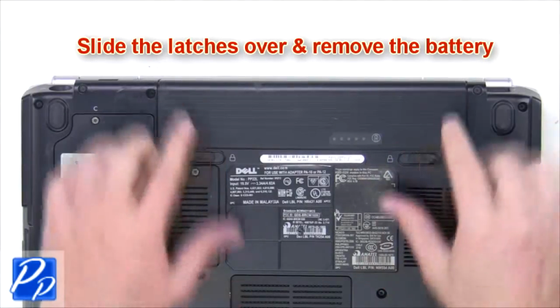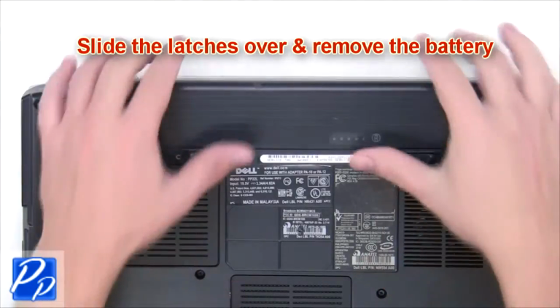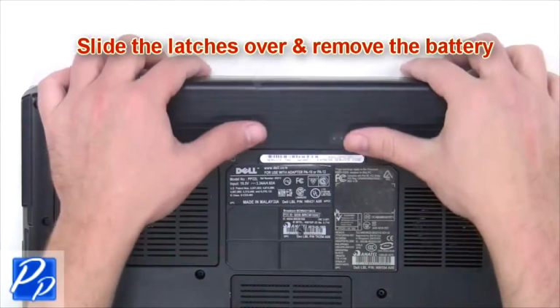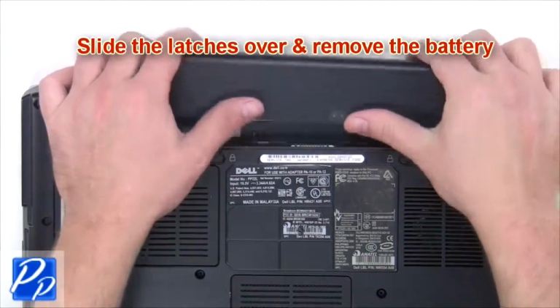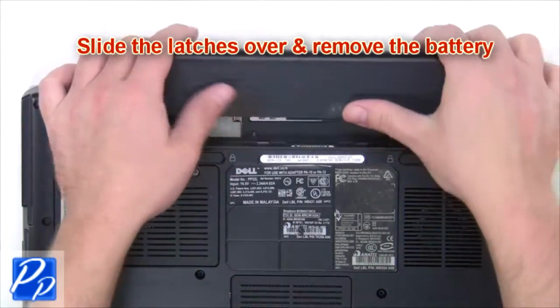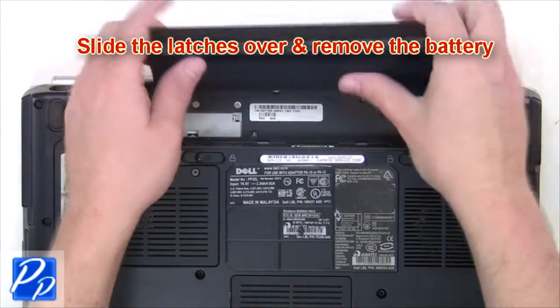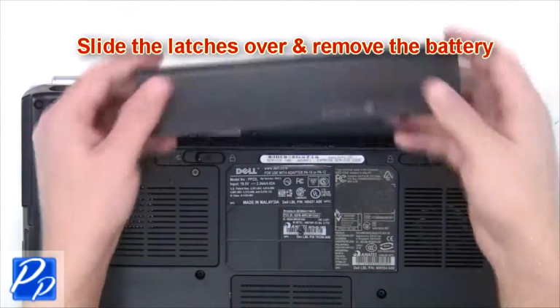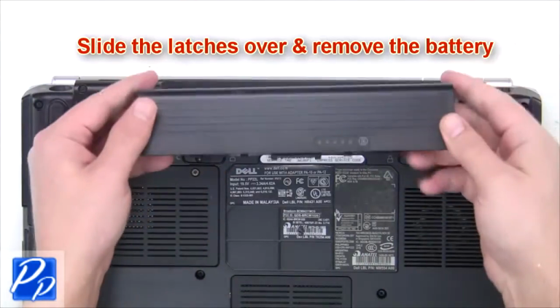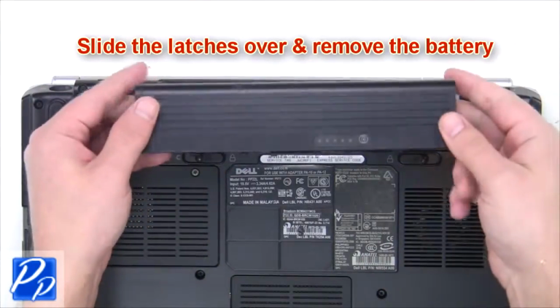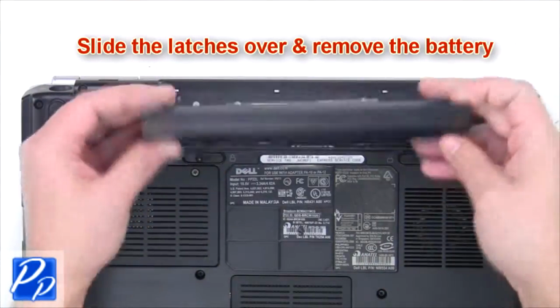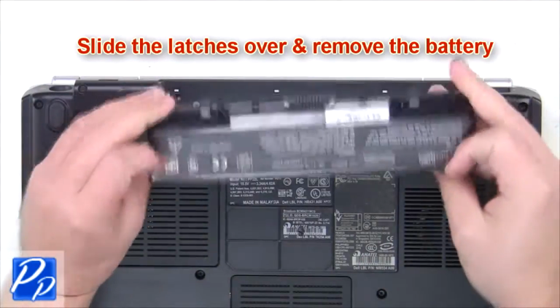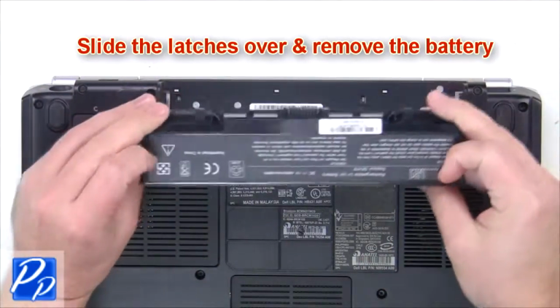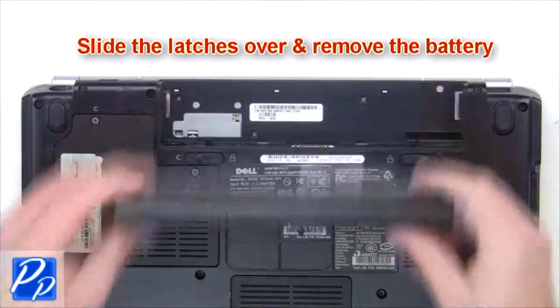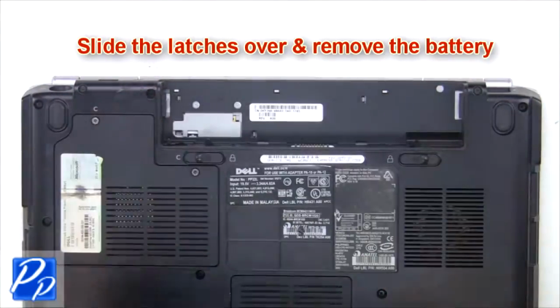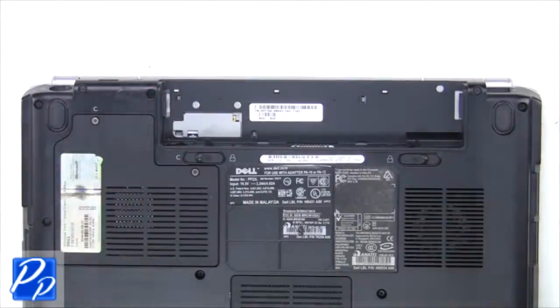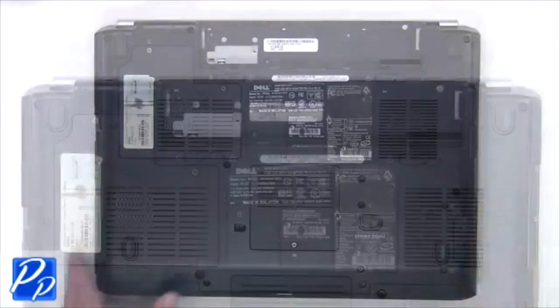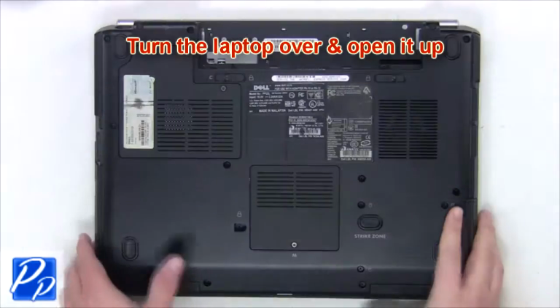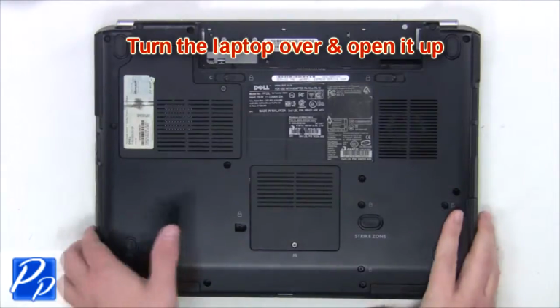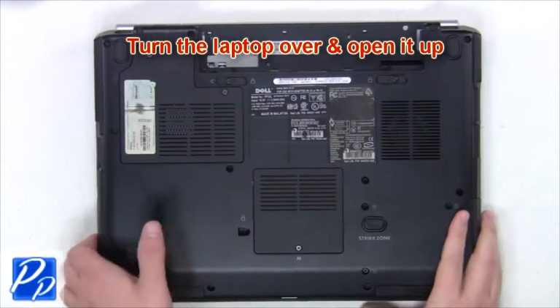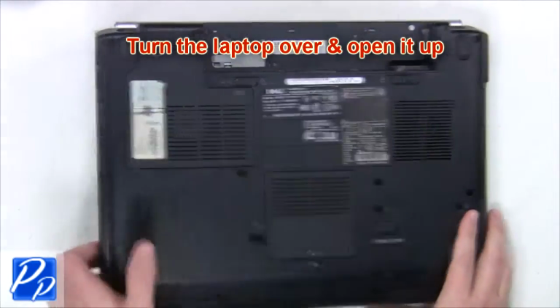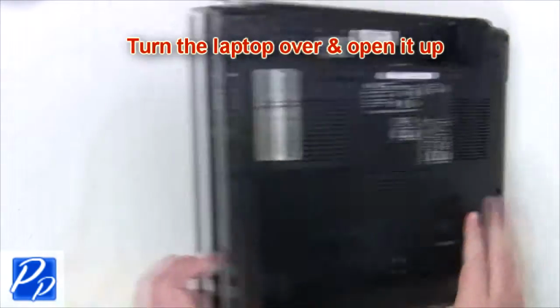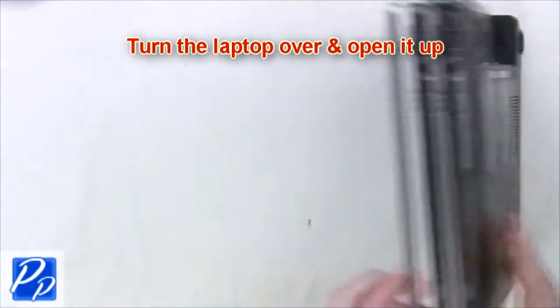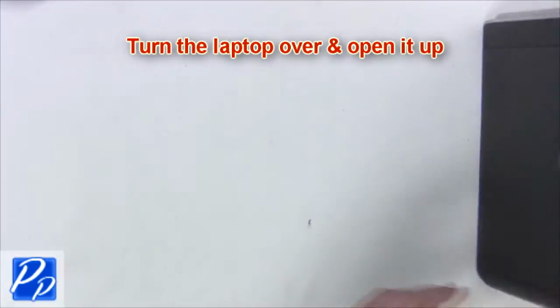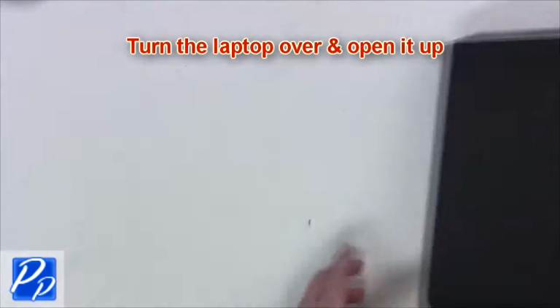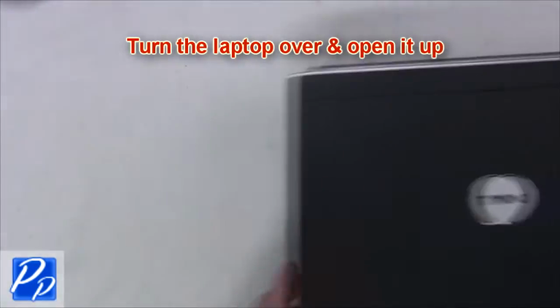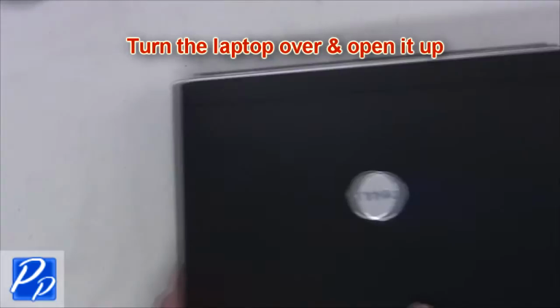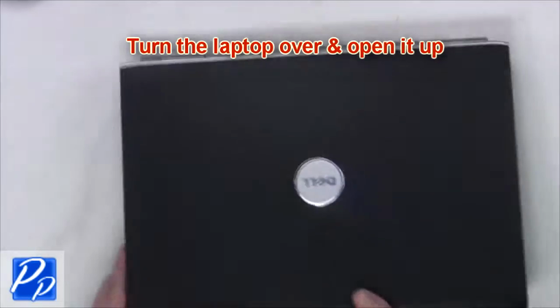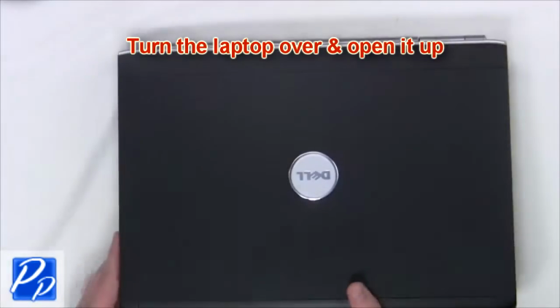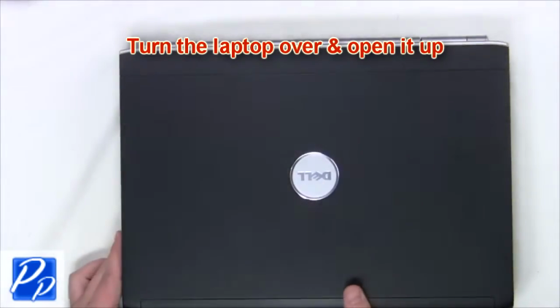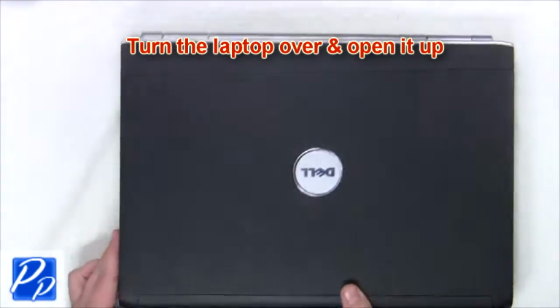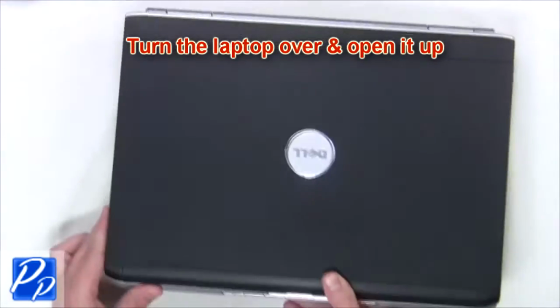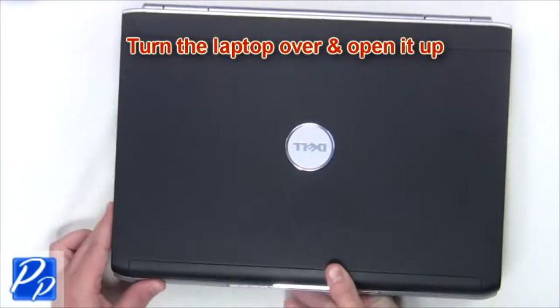The first thing you're going to do is slide the latches over and remove the battery. Turn the laptop over and open it up.